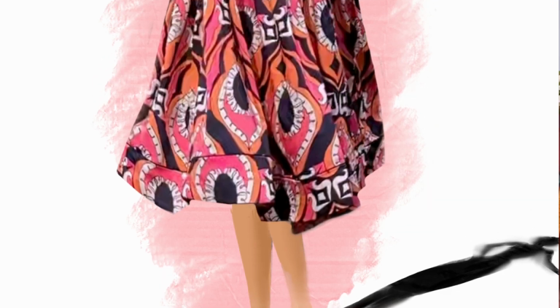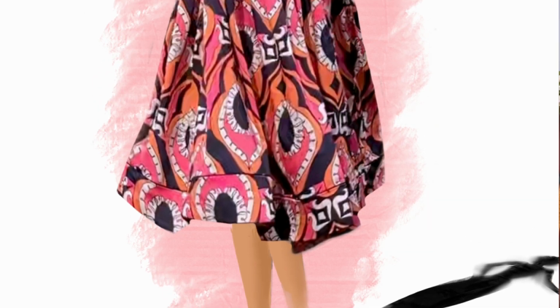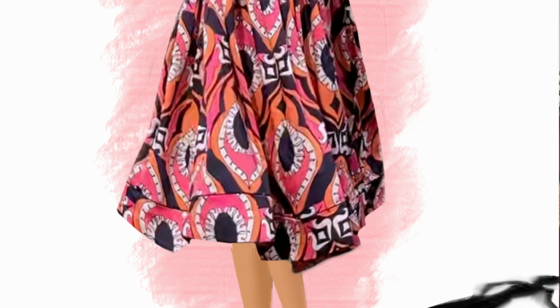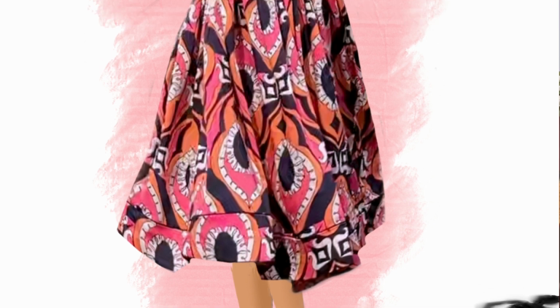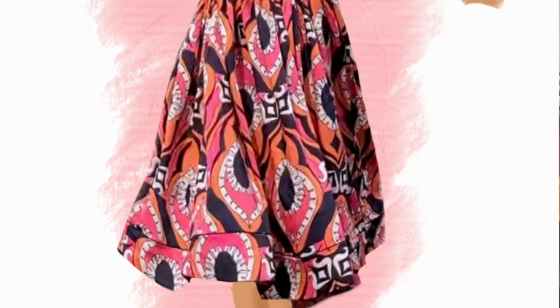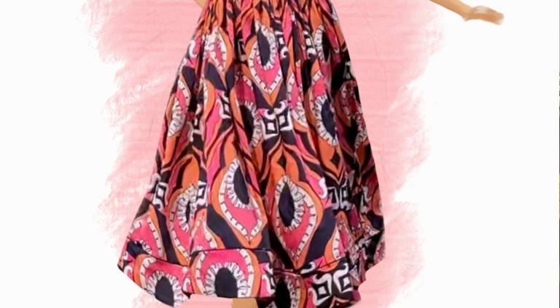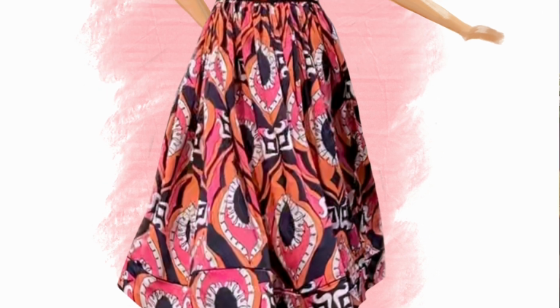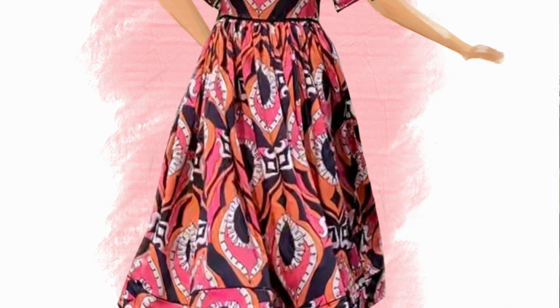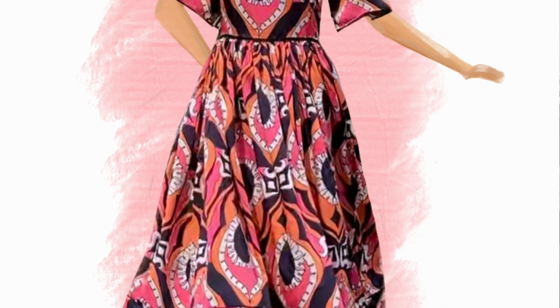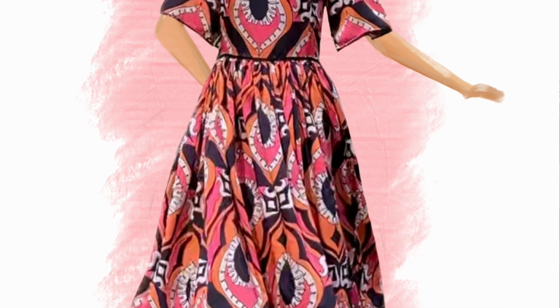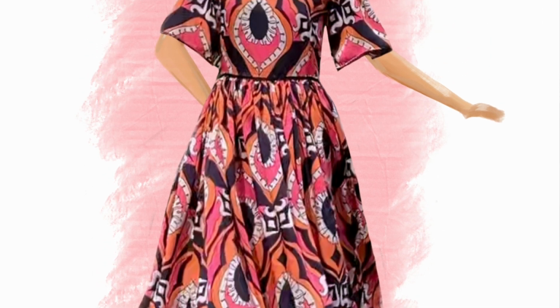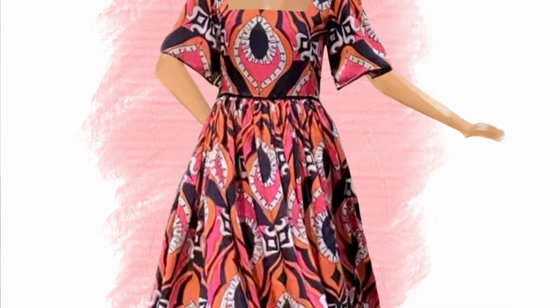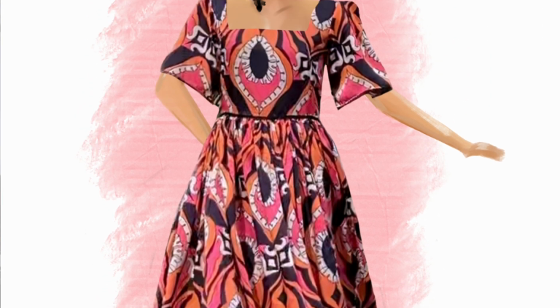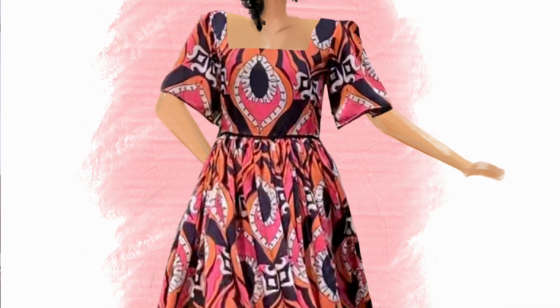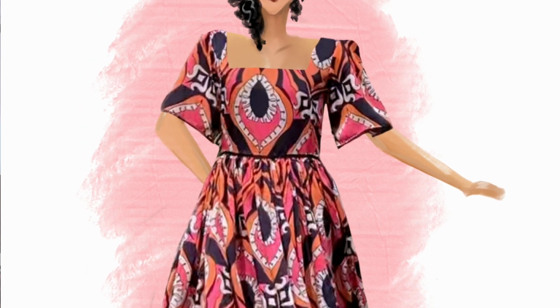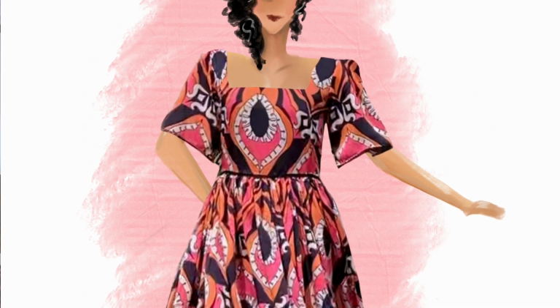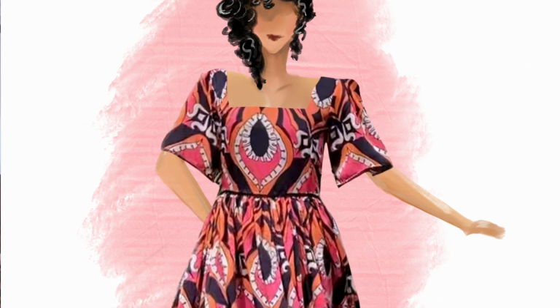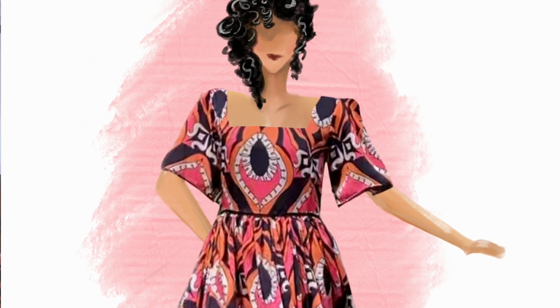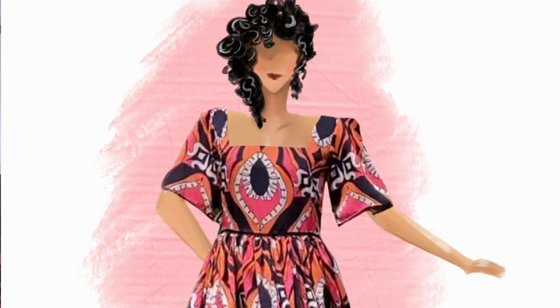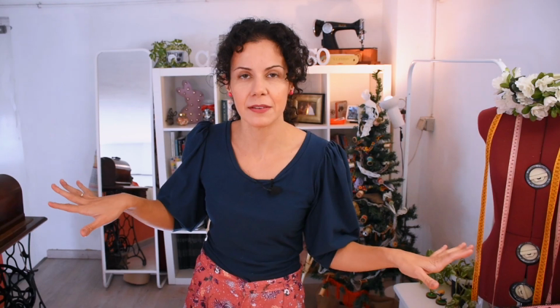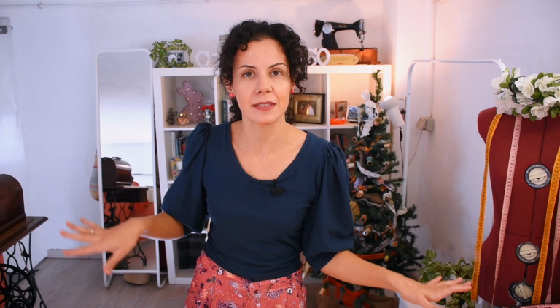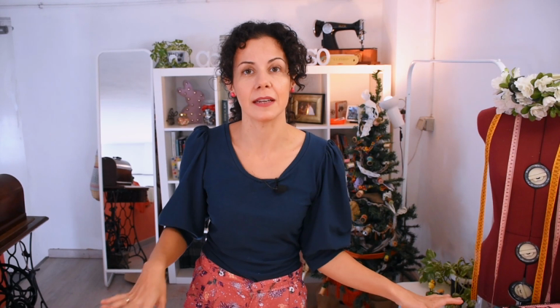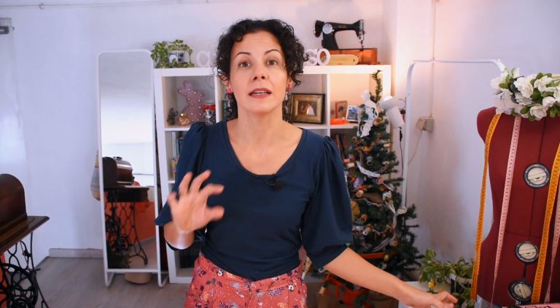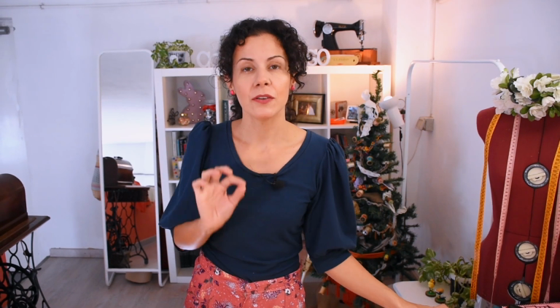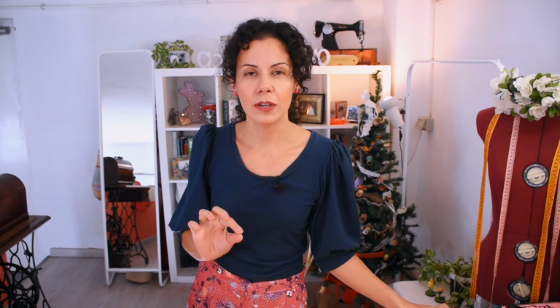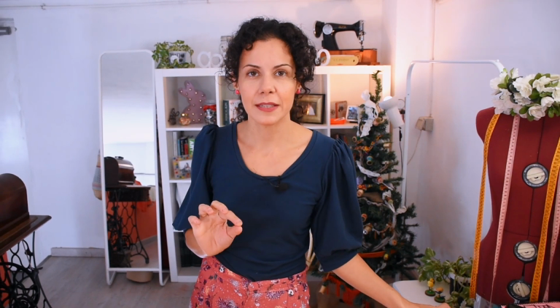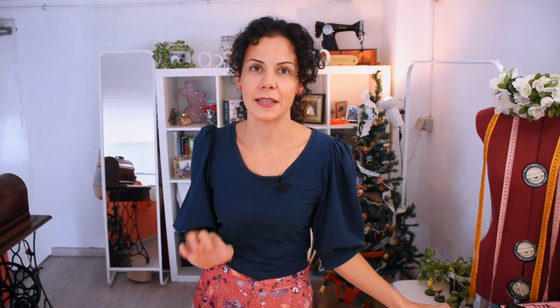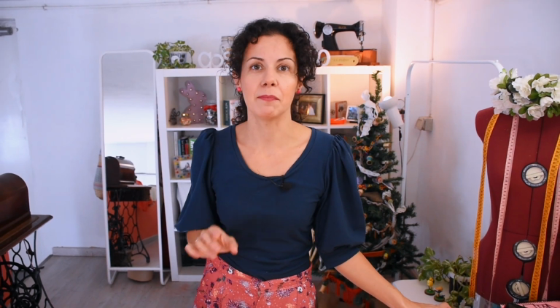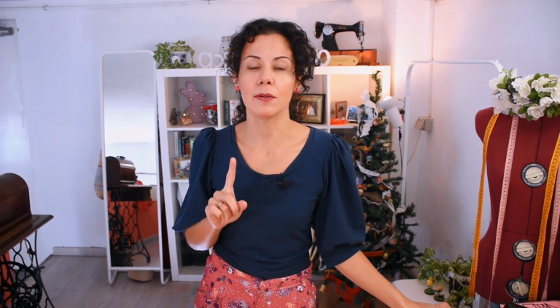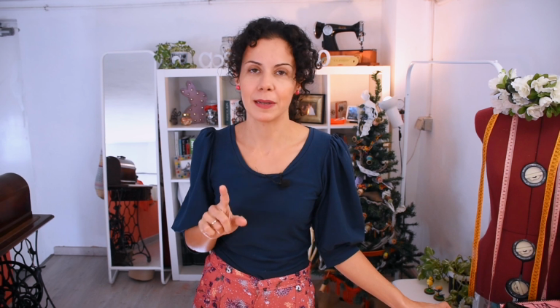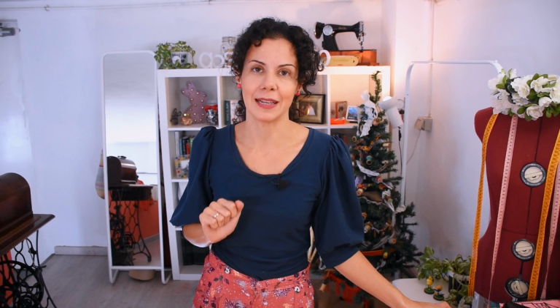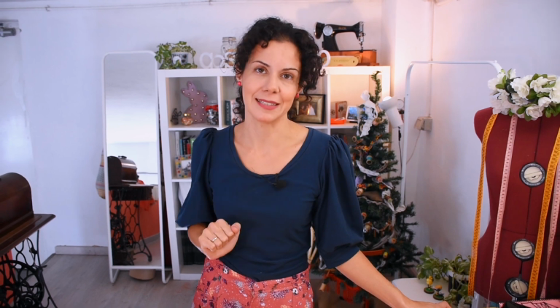I've seen a dress I like: fitted bodice, puff sleeve and a gathered skirt — really simple but nice.